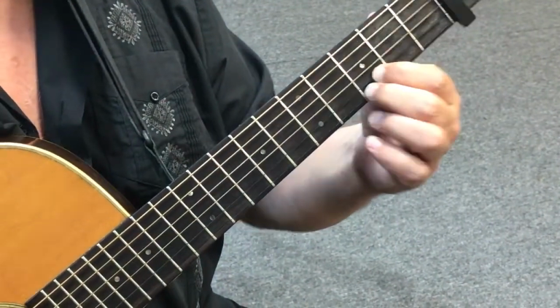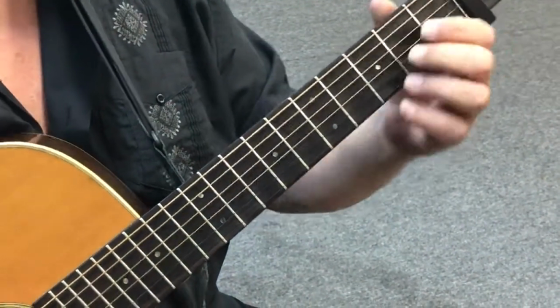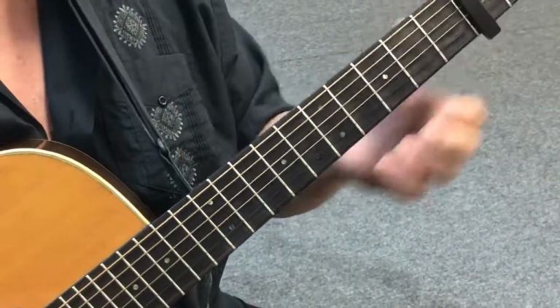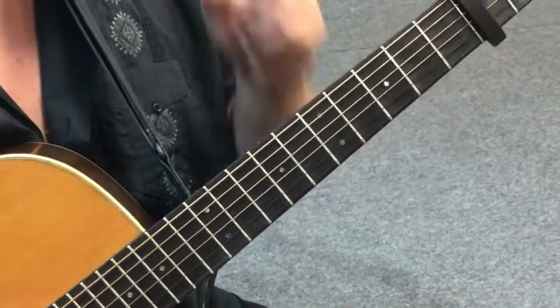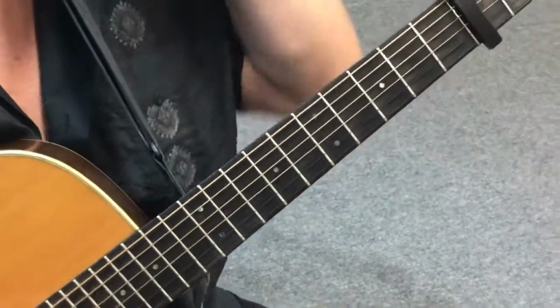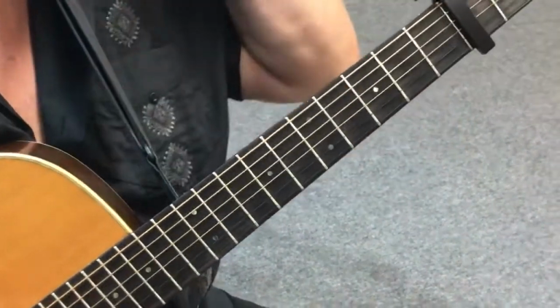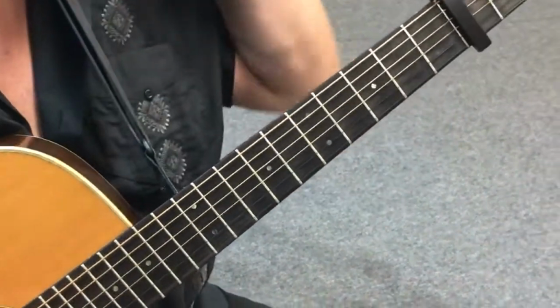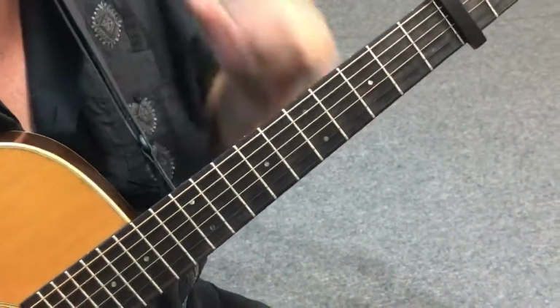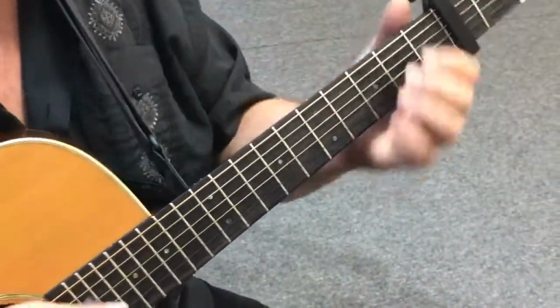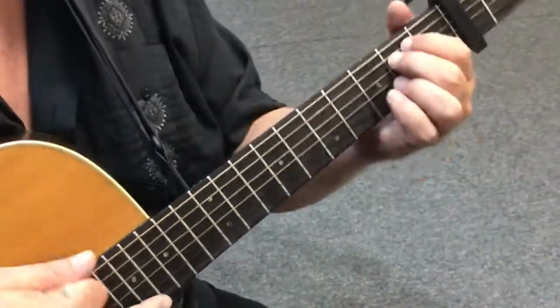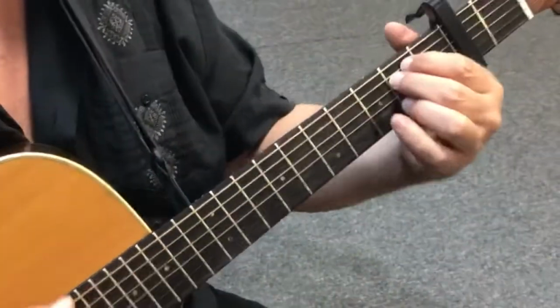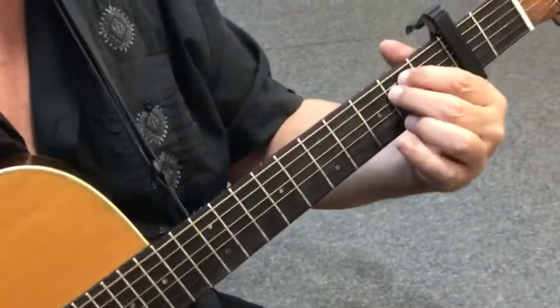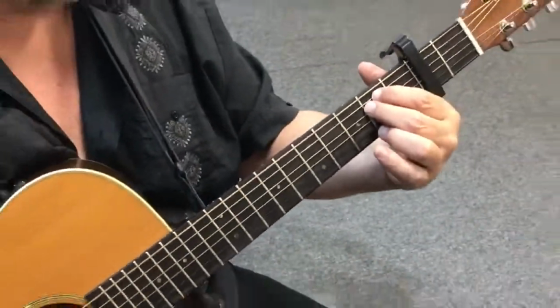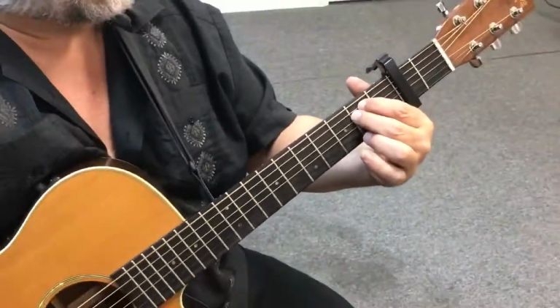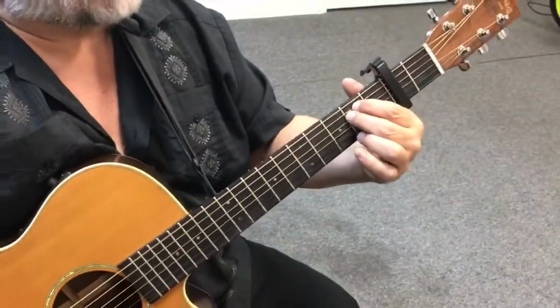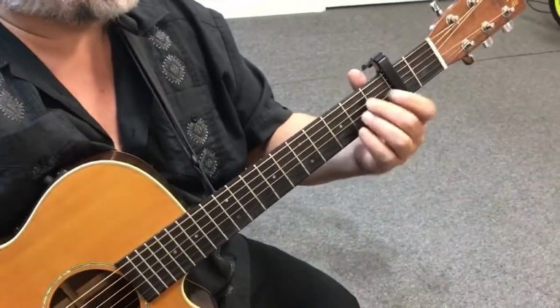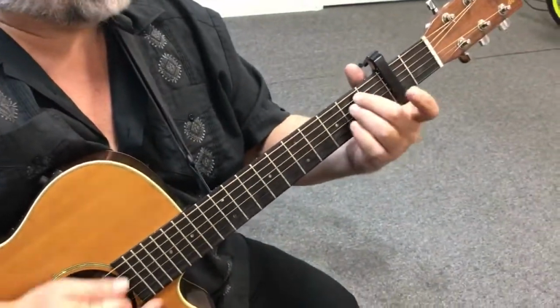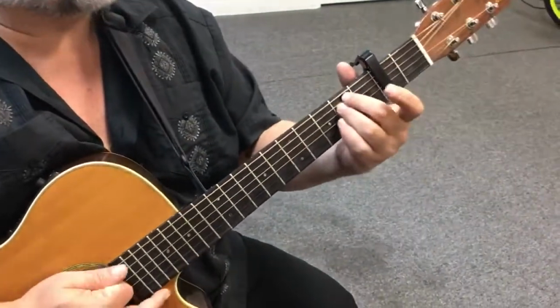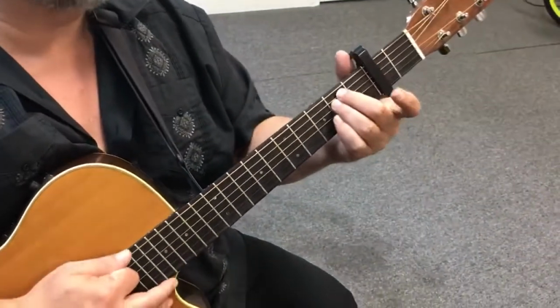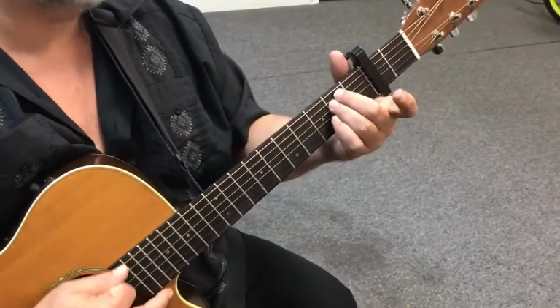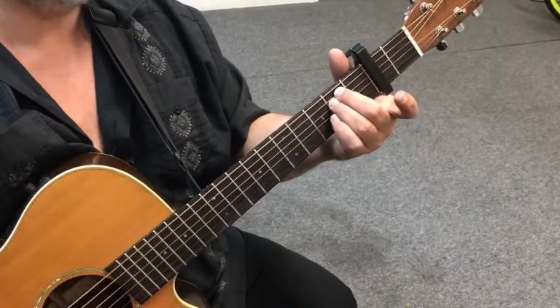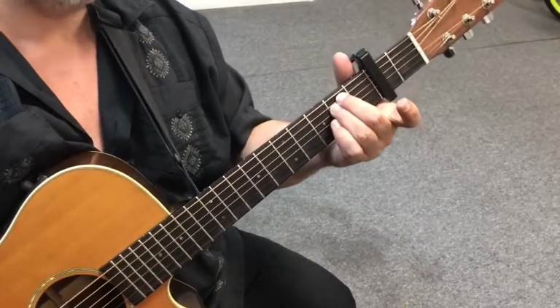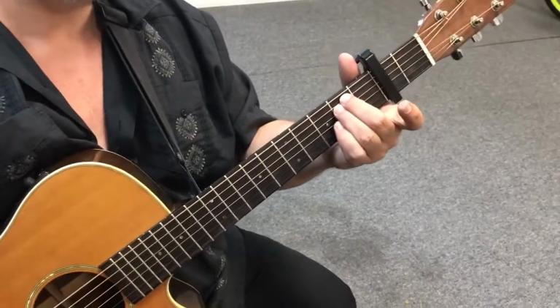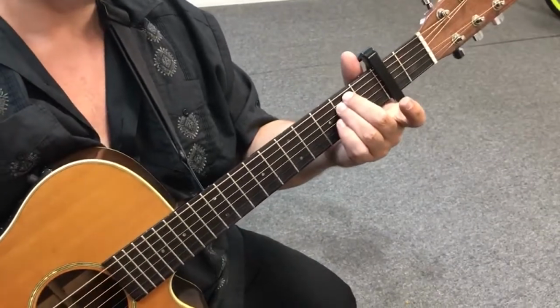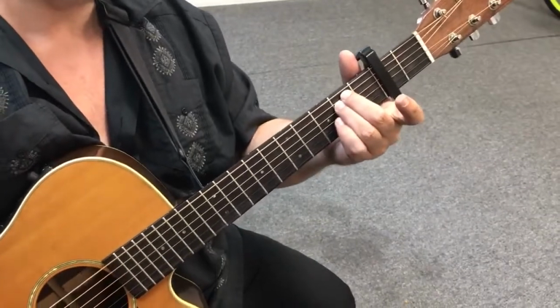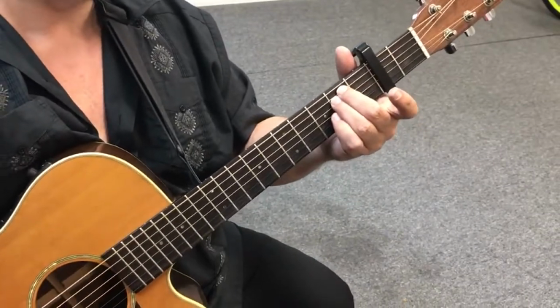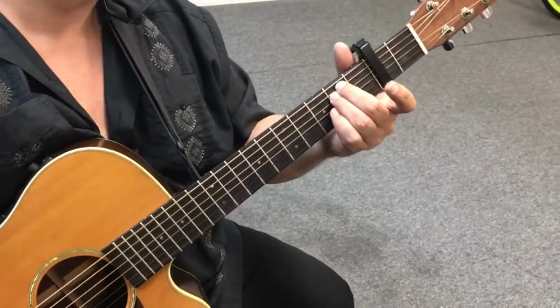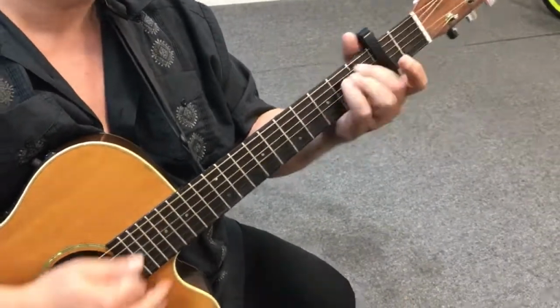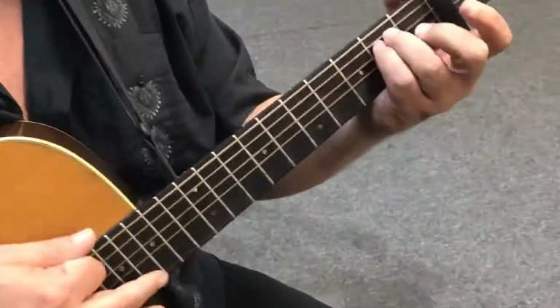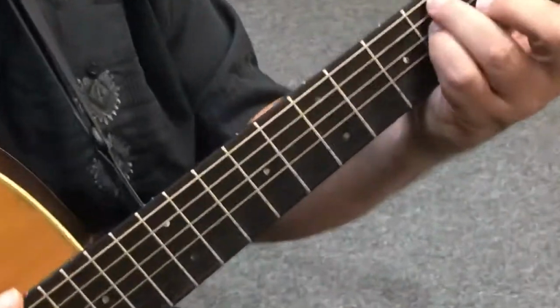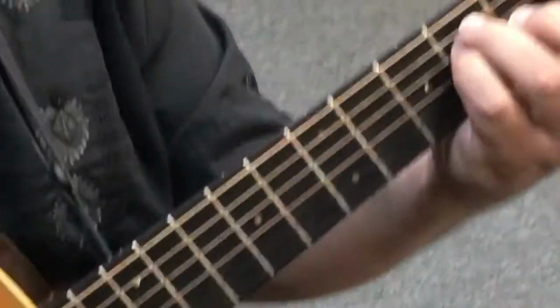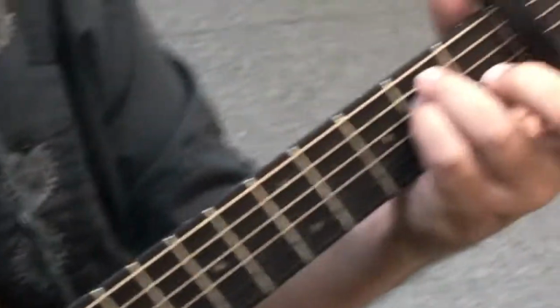The other thing about shapes you want to keep in mind is that I should be able to do them with any set of fingers. They're going to sound the same.